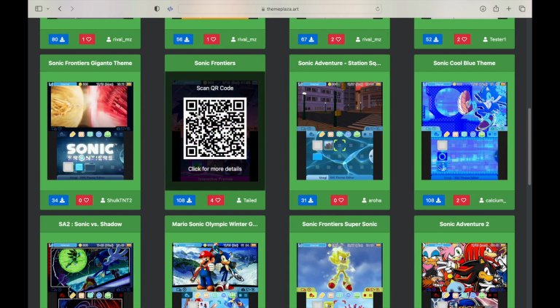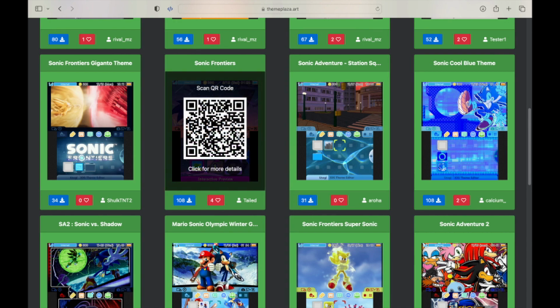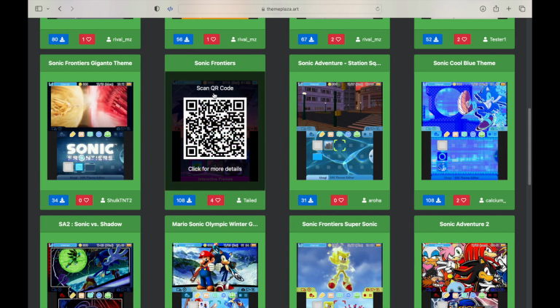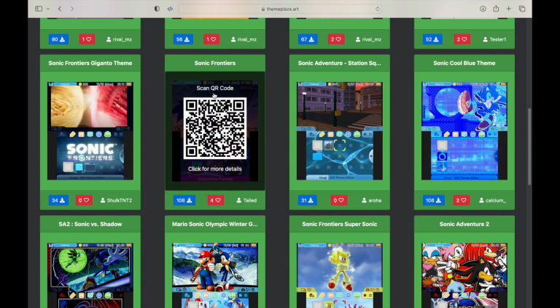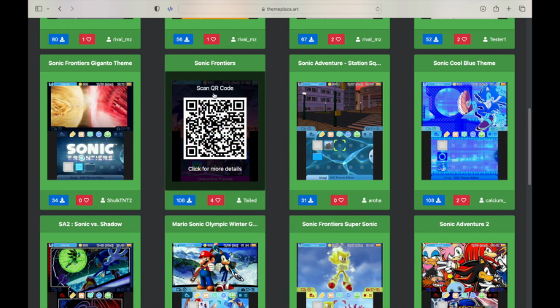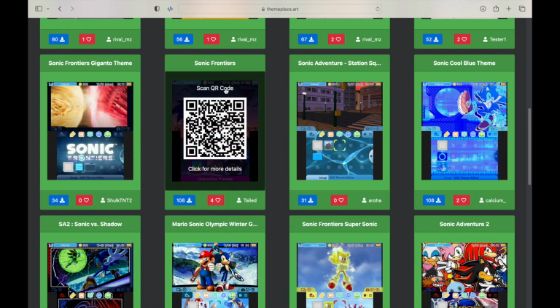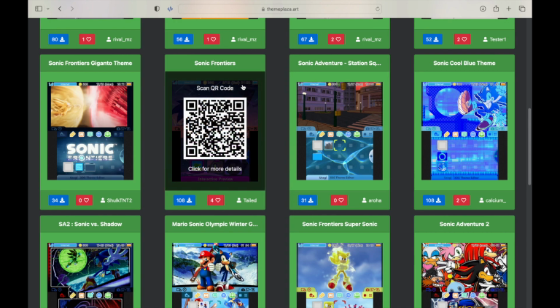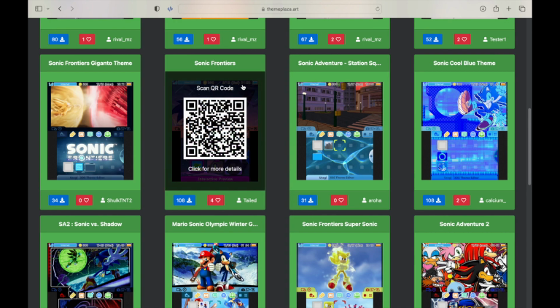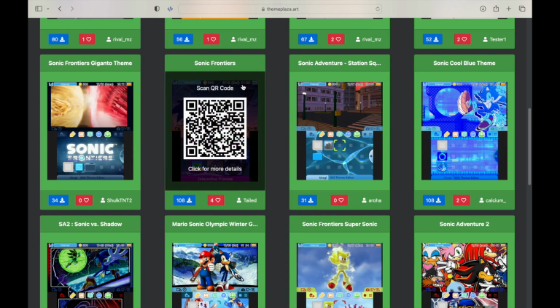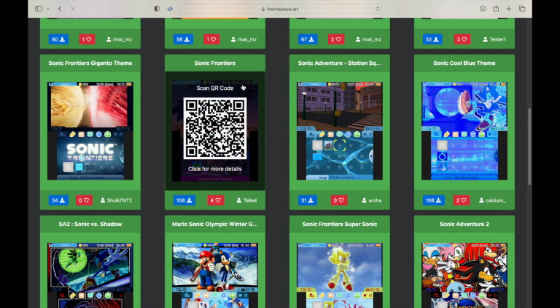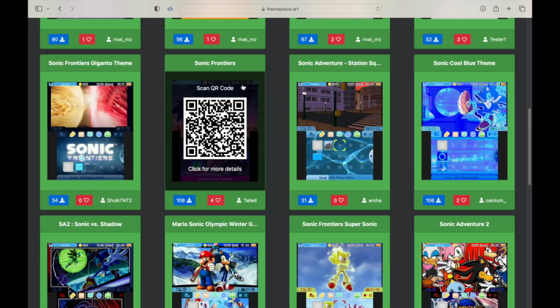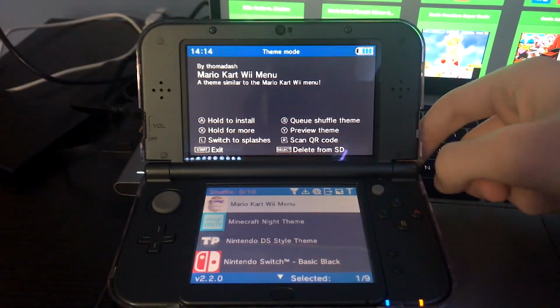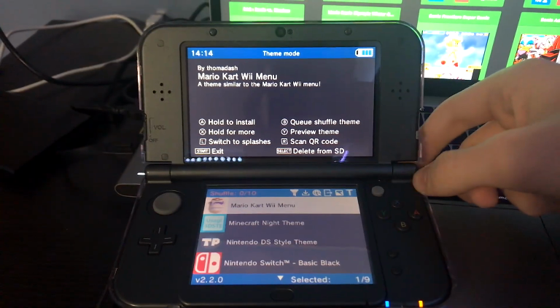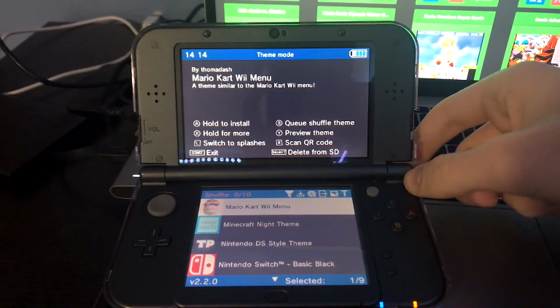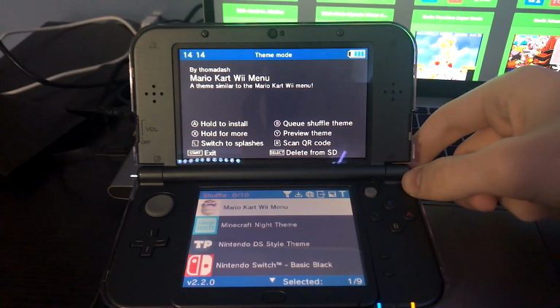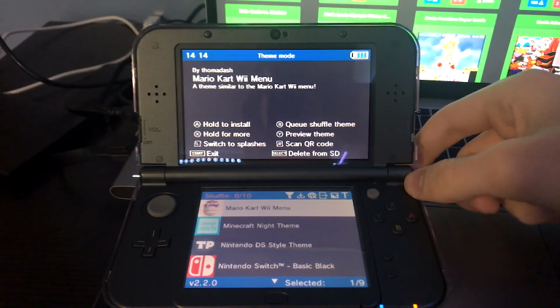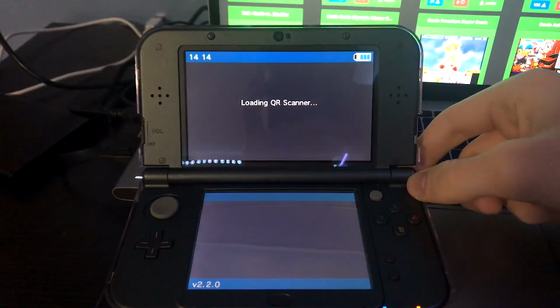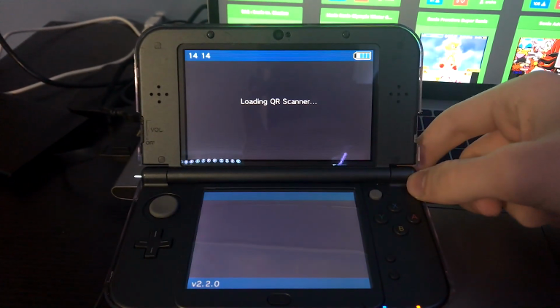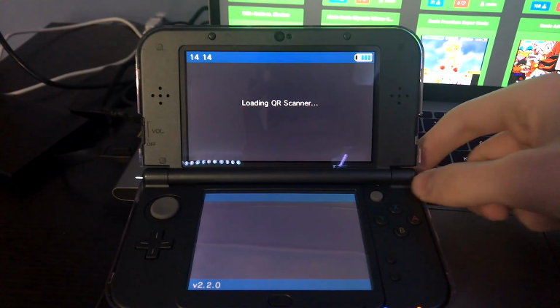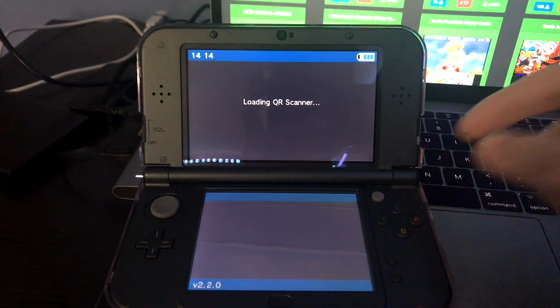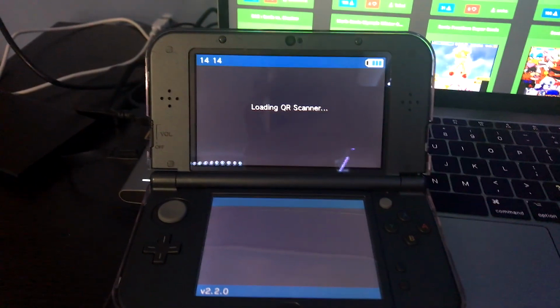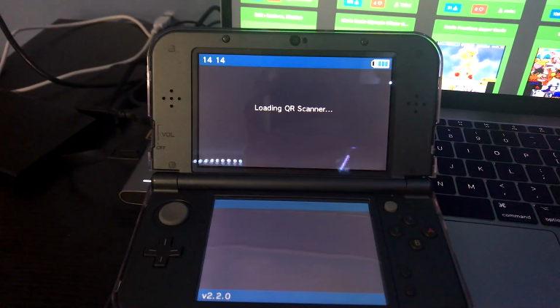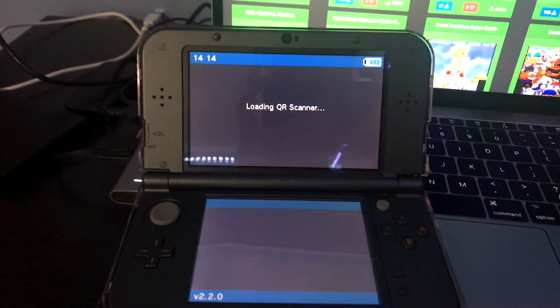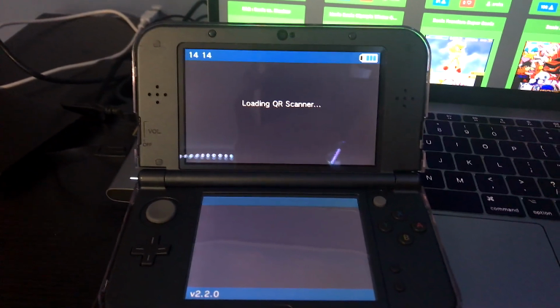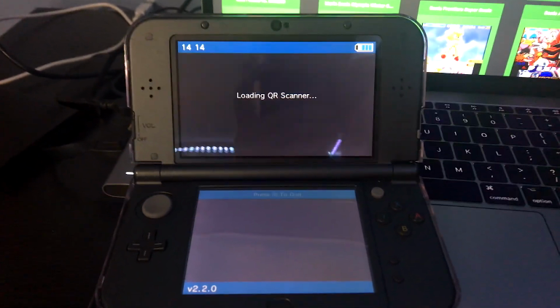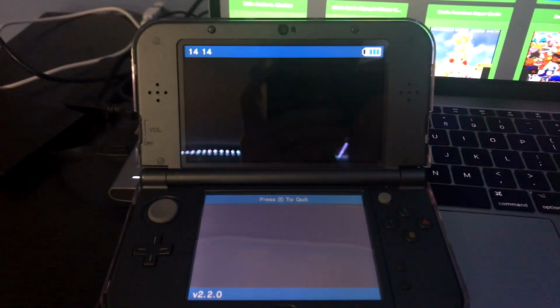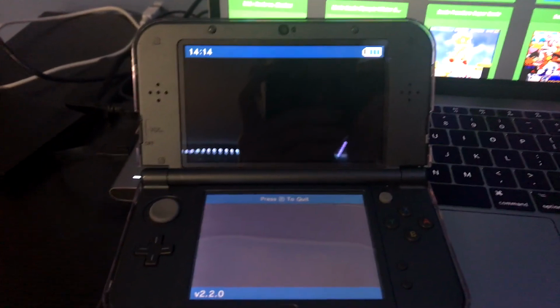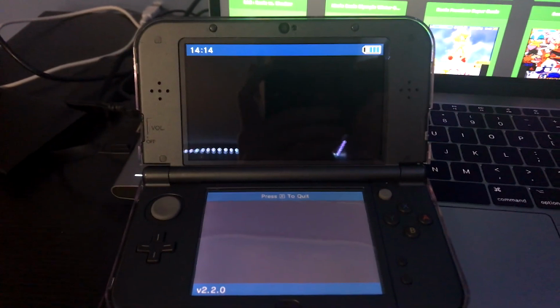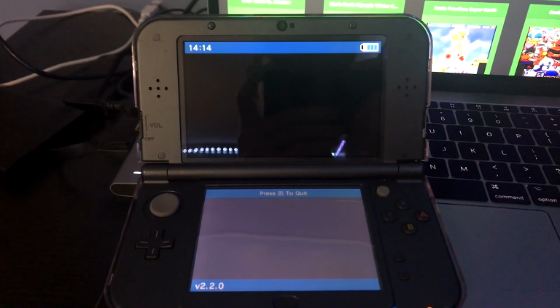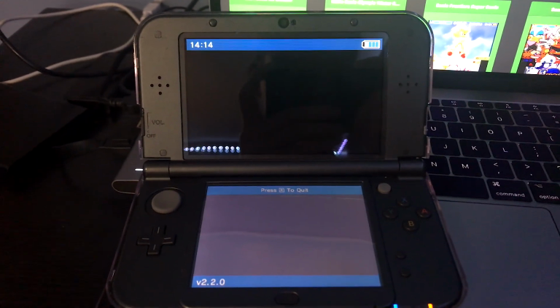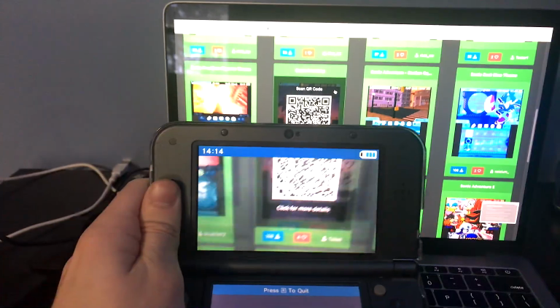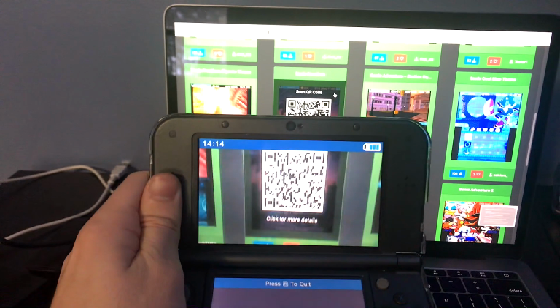If you scroll over one, you will find a QR code. This is where you will get your 3DS, launch the Anemone app, open the QR code scanner, and scan it.